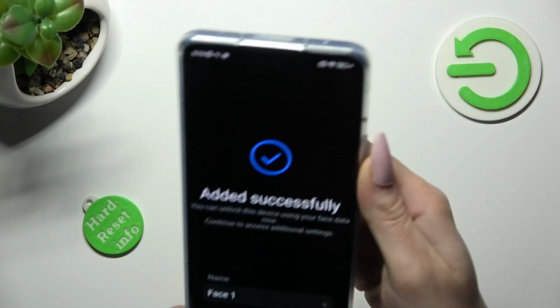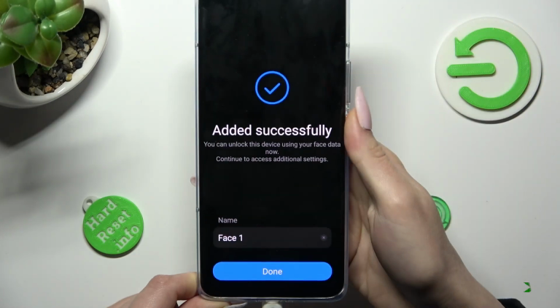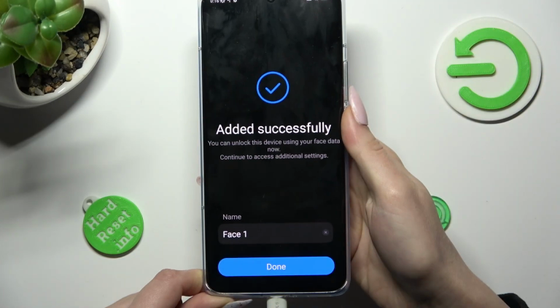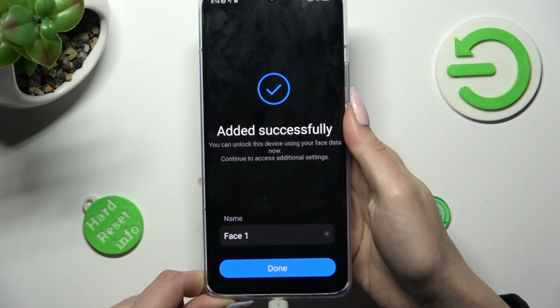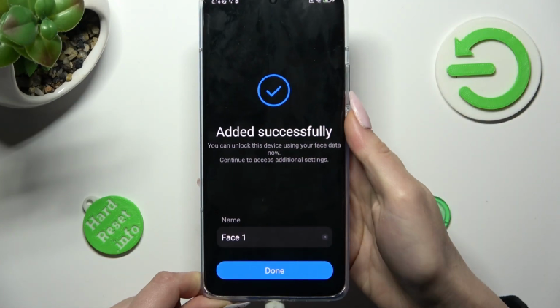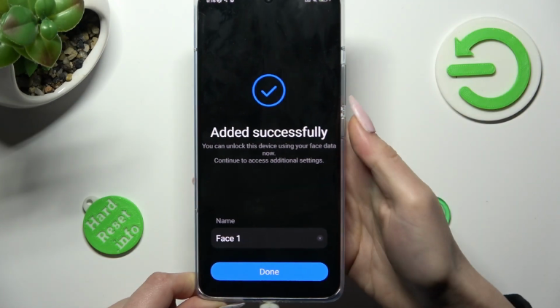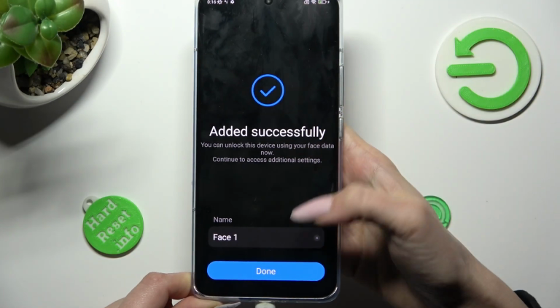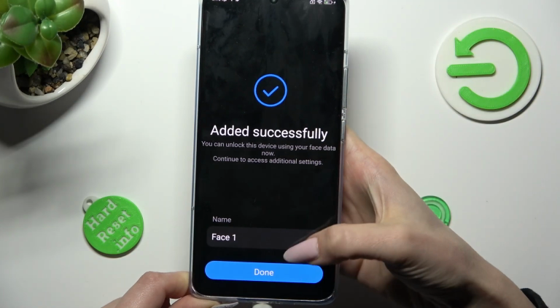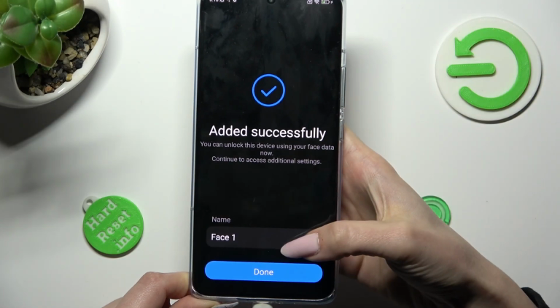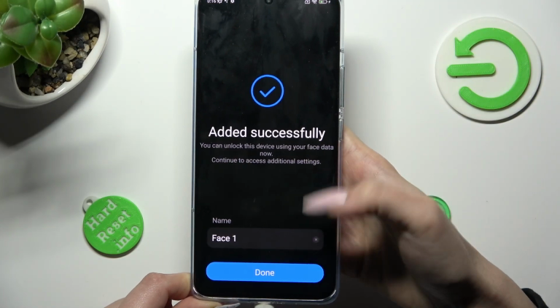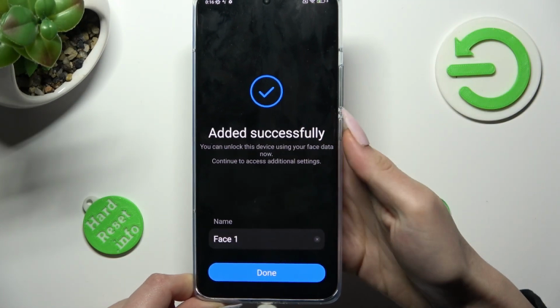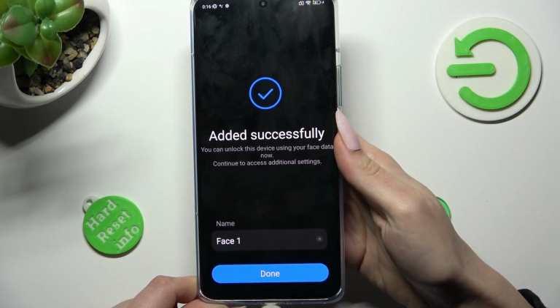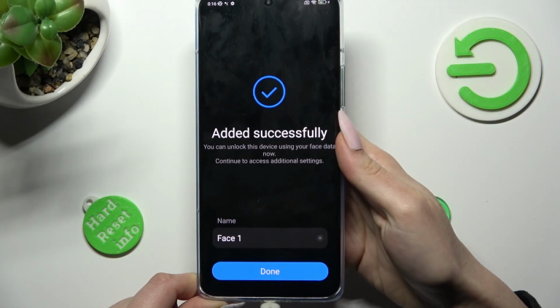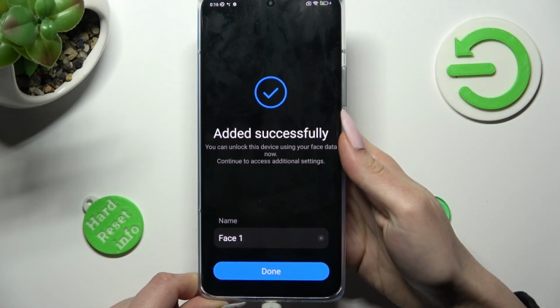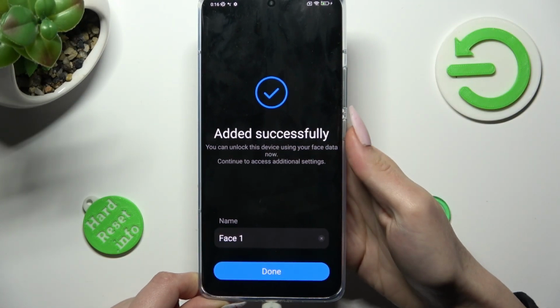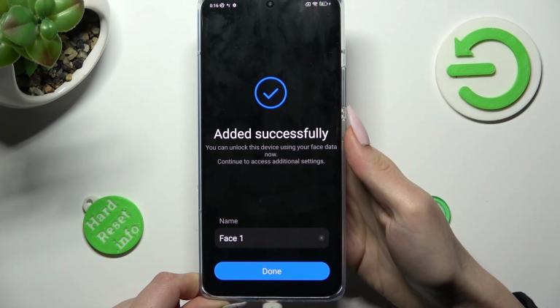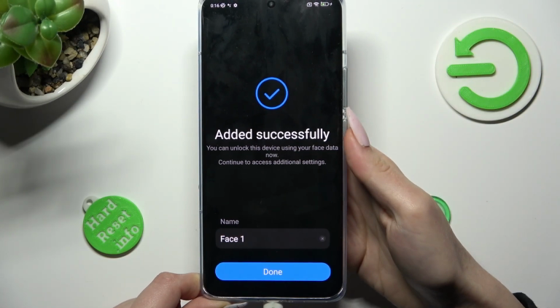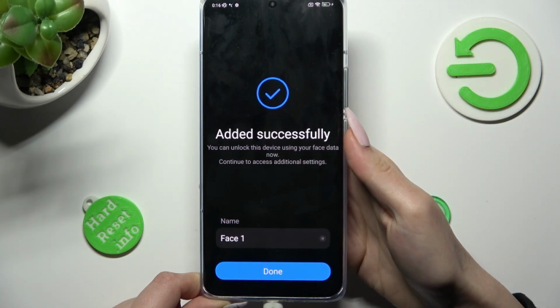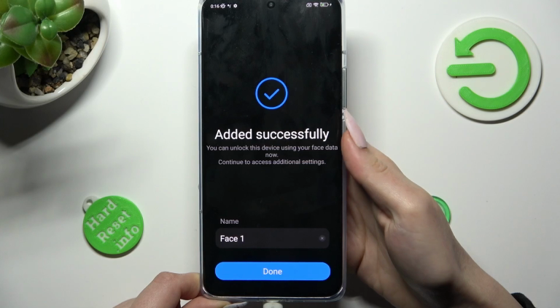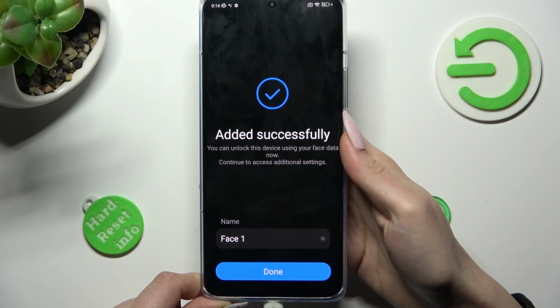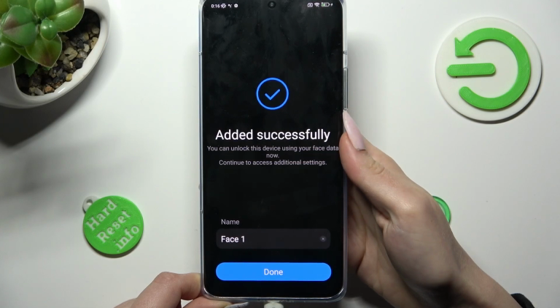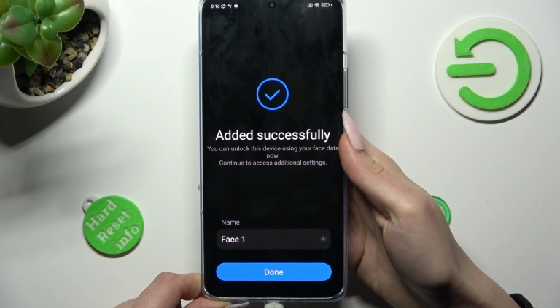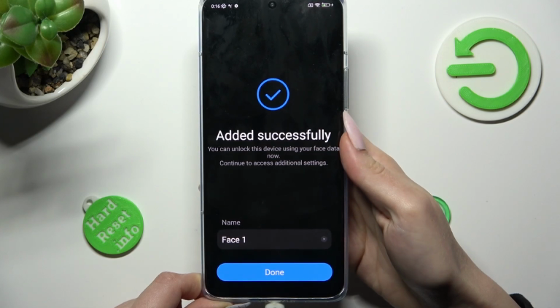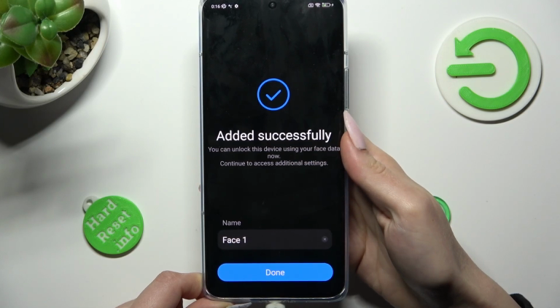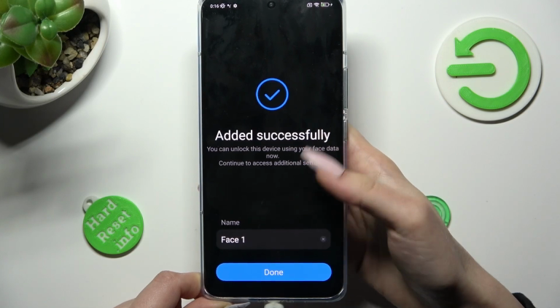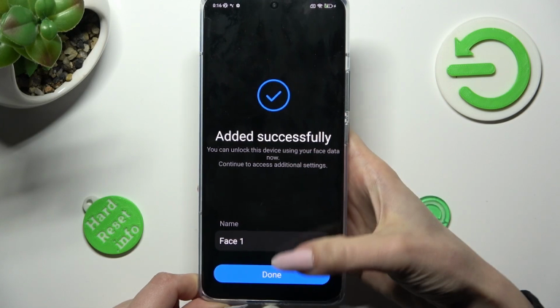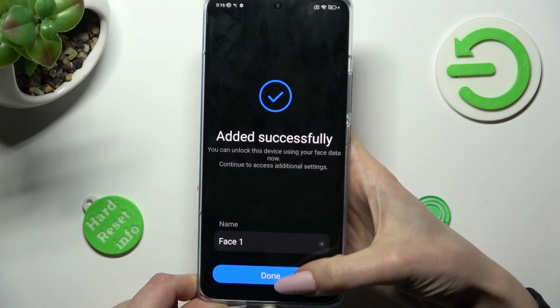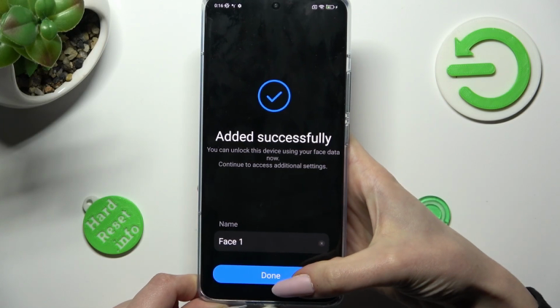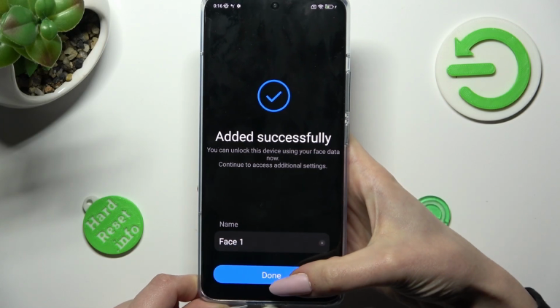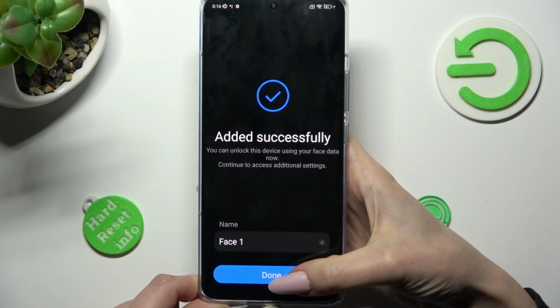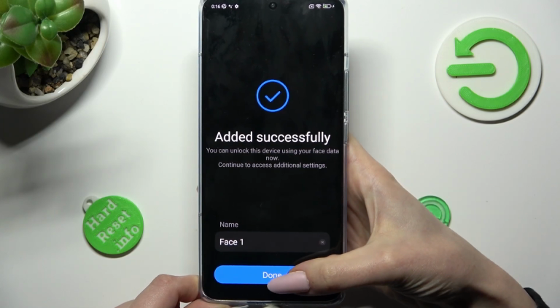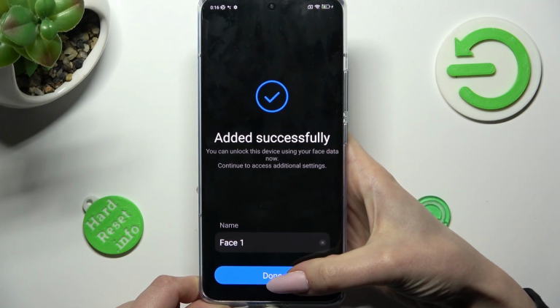Now, you can name your face data however you want to, then select done.